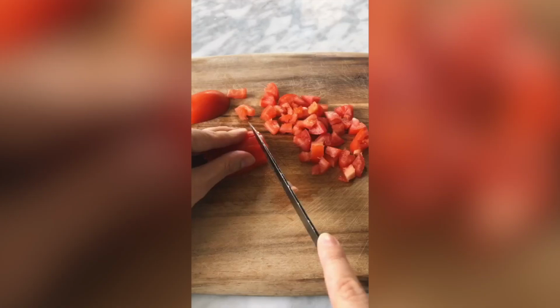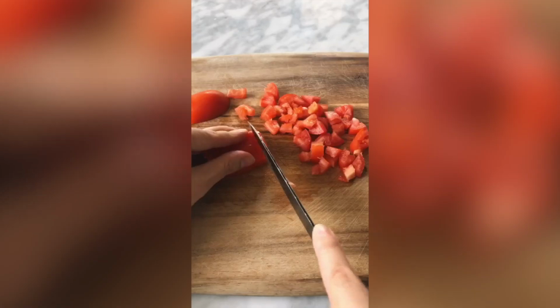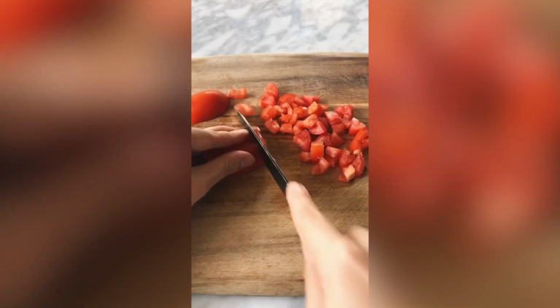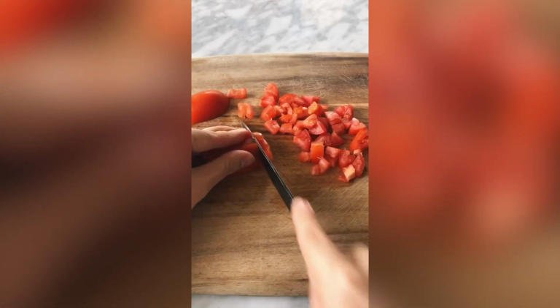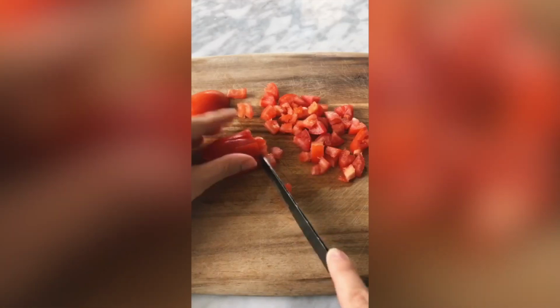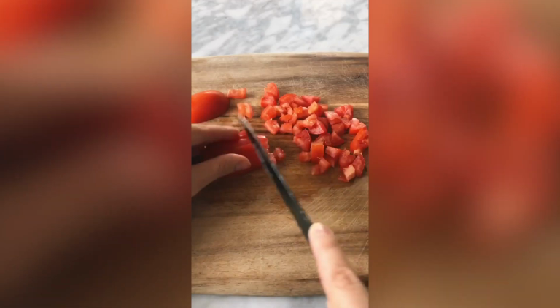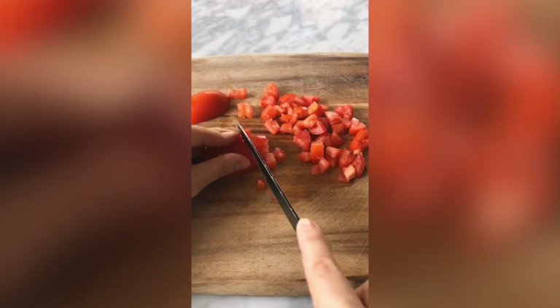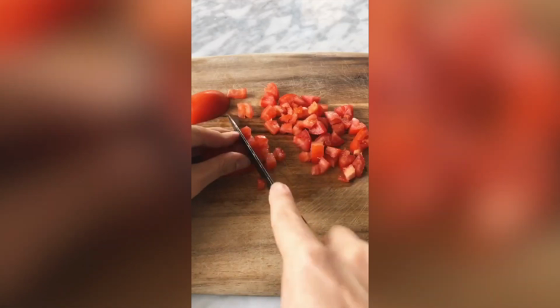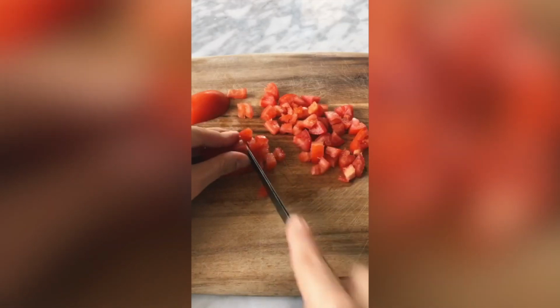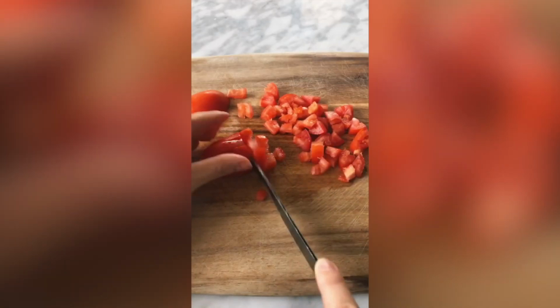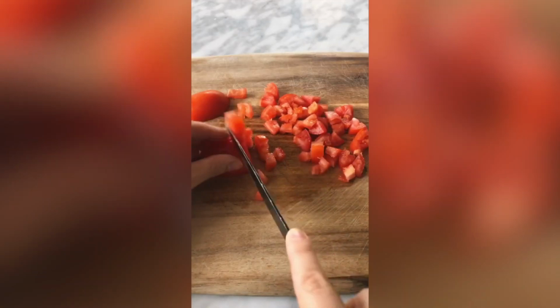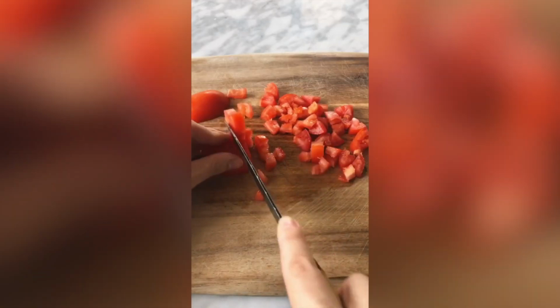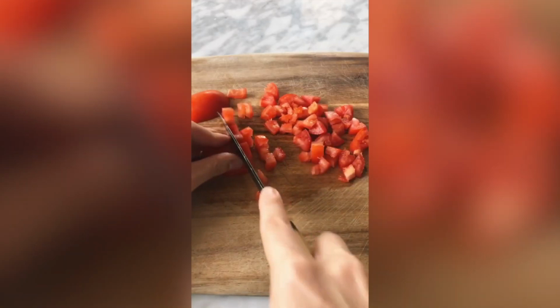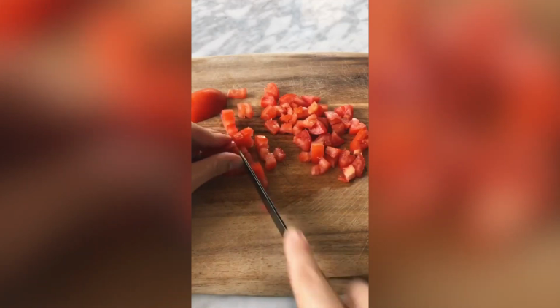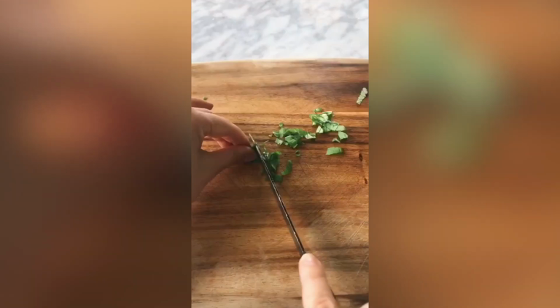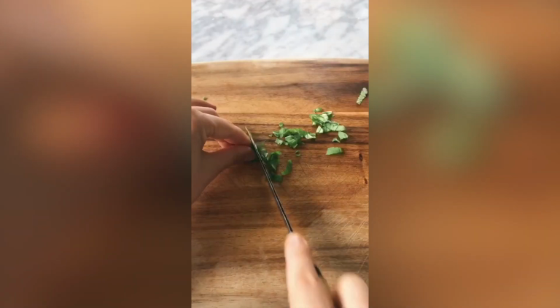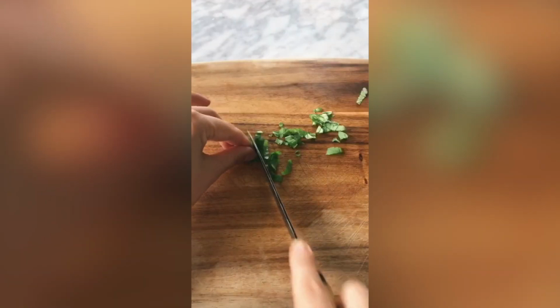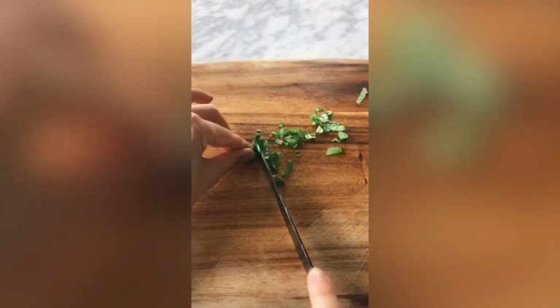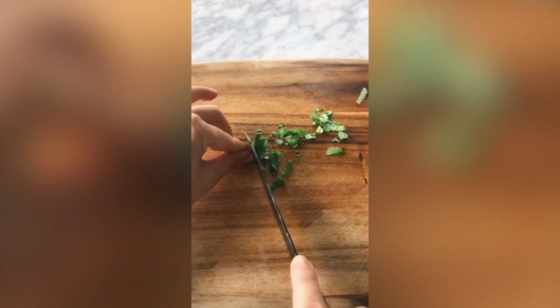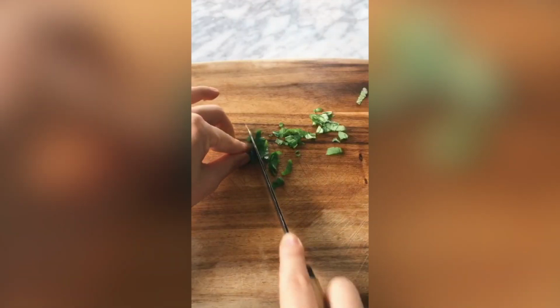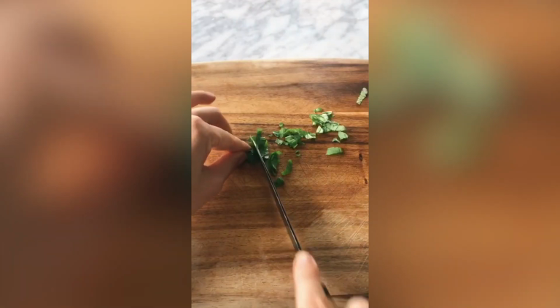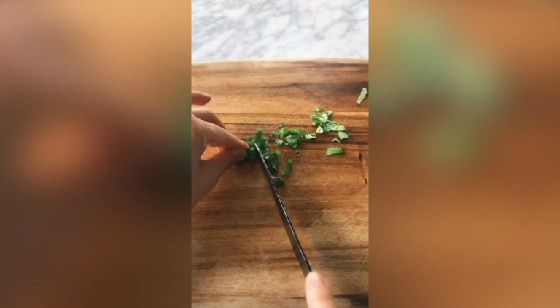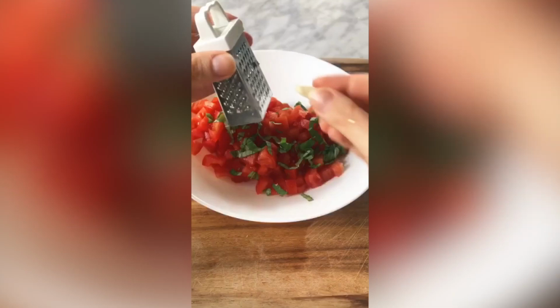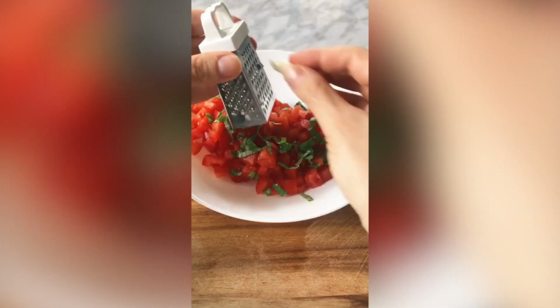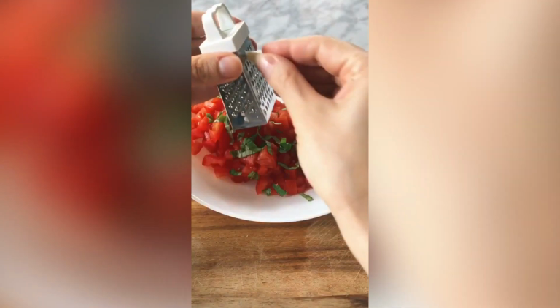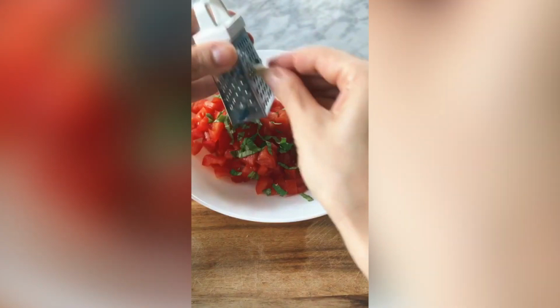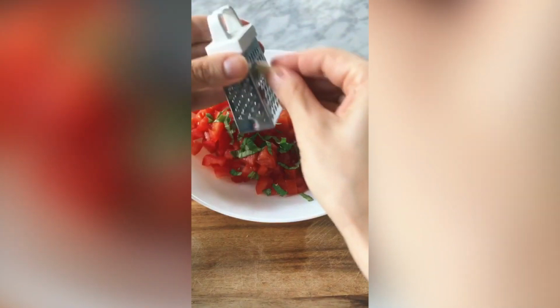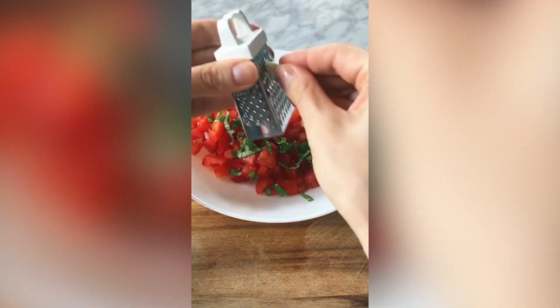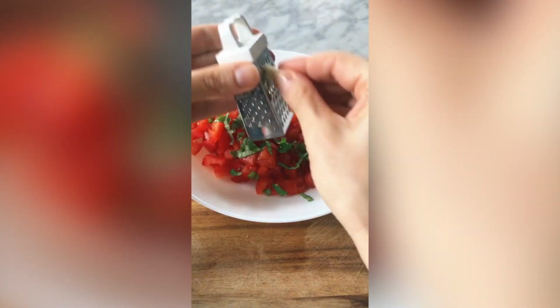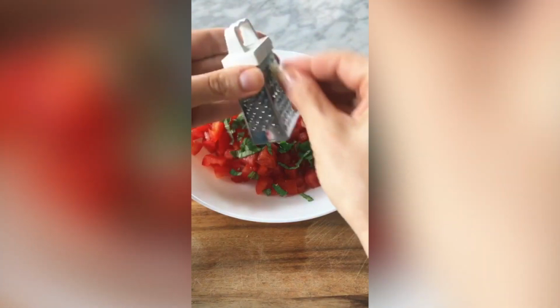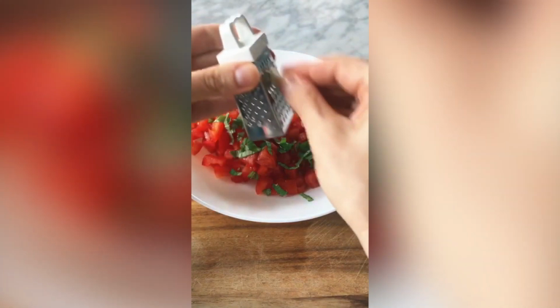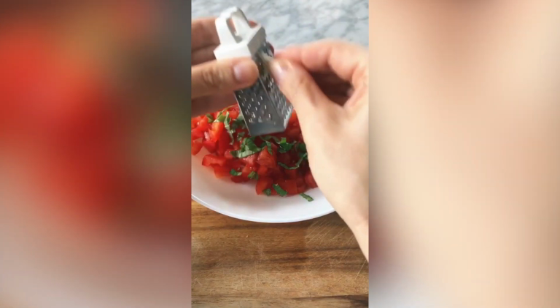Start by dicing your tomato into small cubes. Dice up some basil leaves. You want to grate in half a garlic clove.